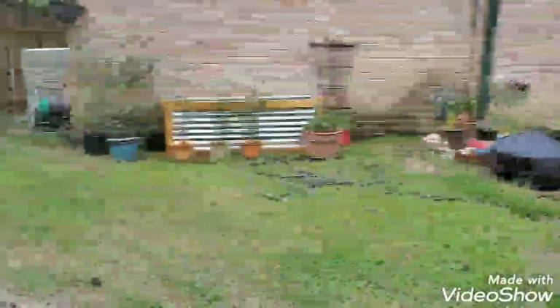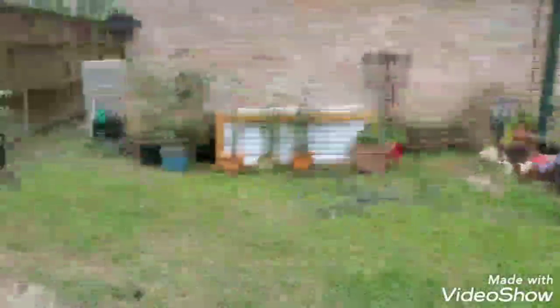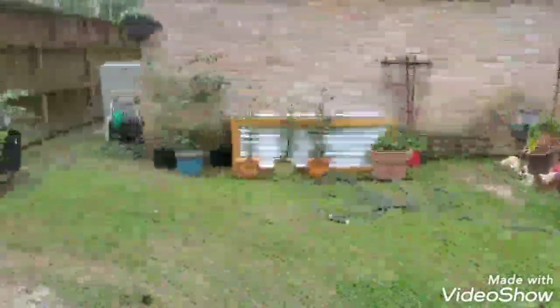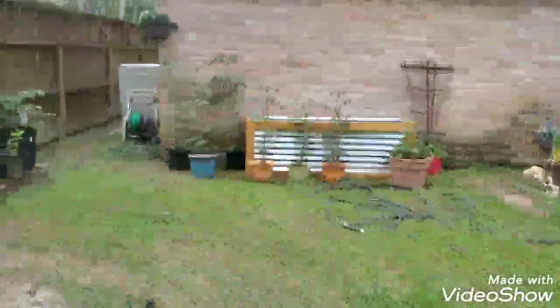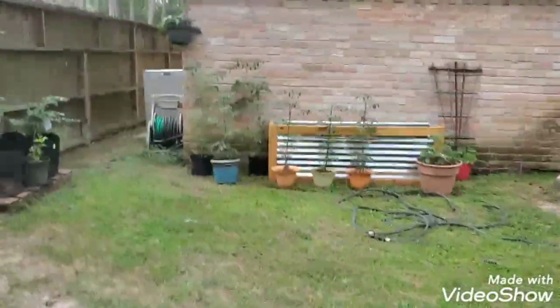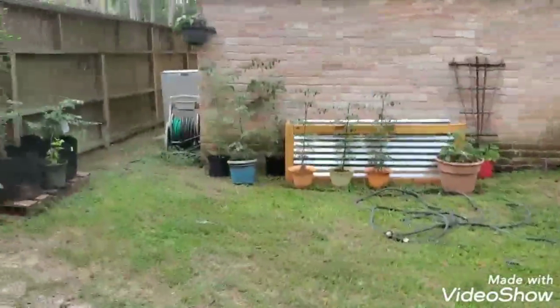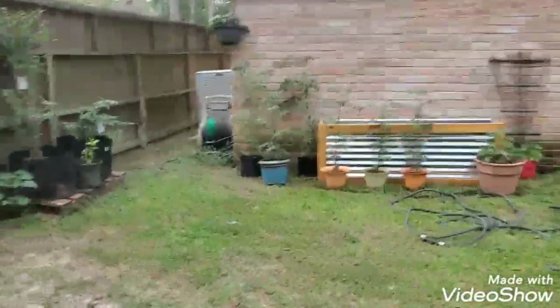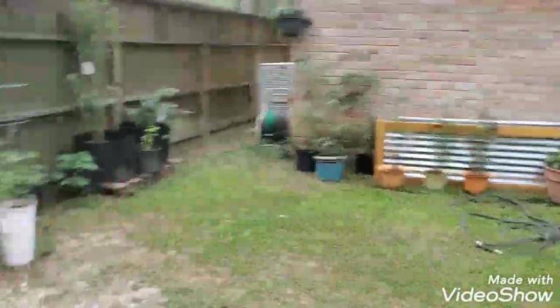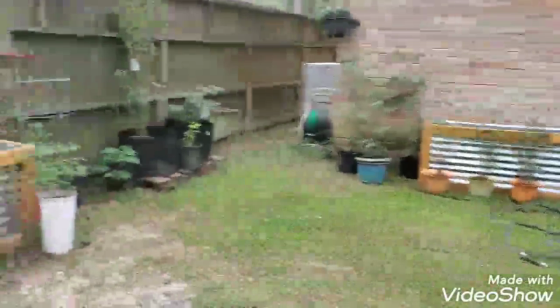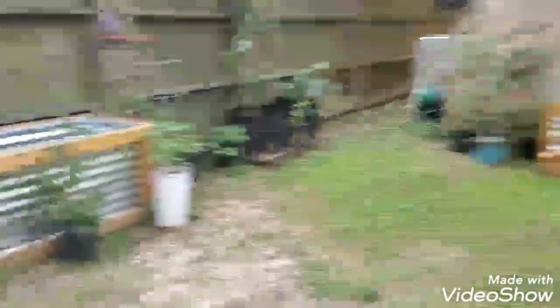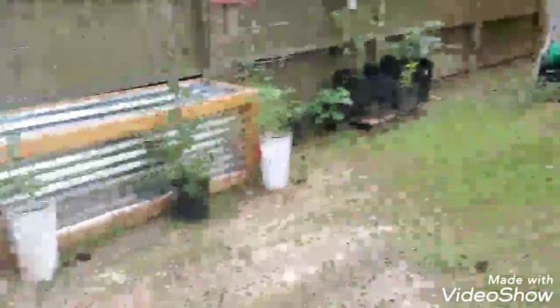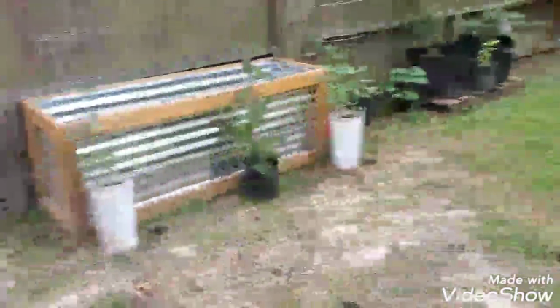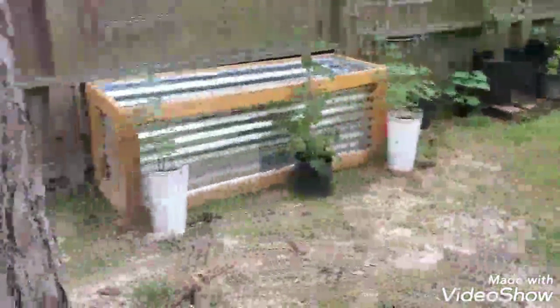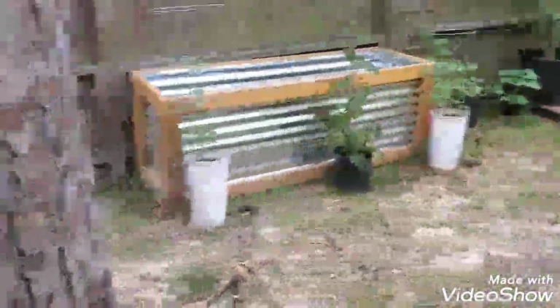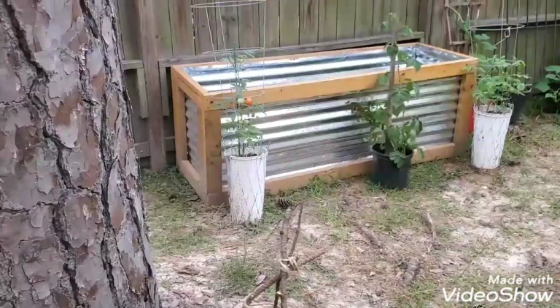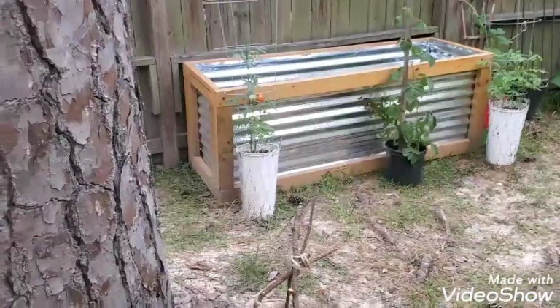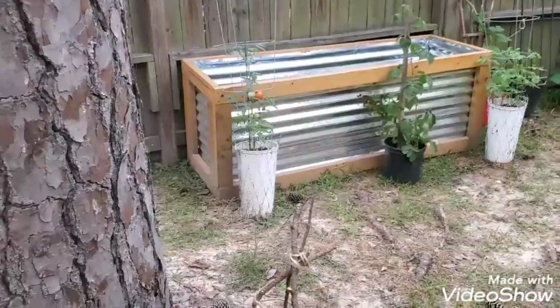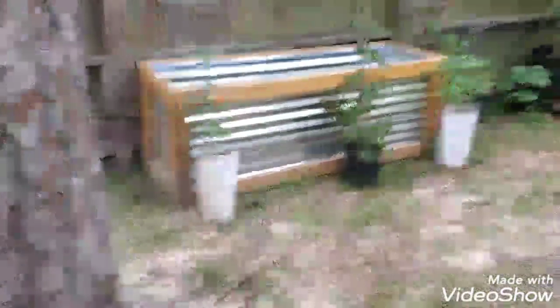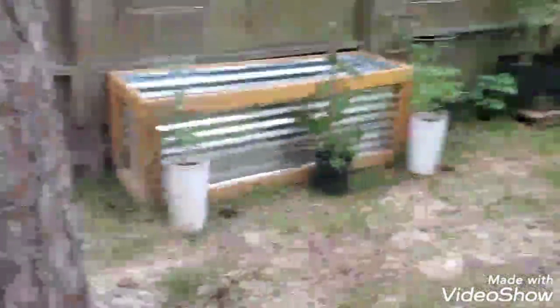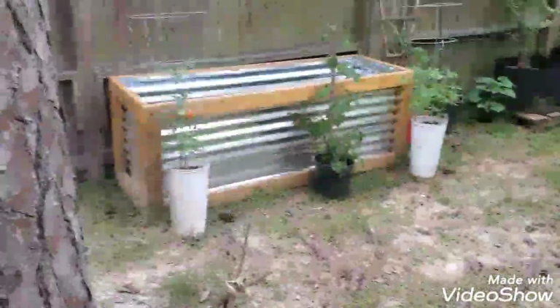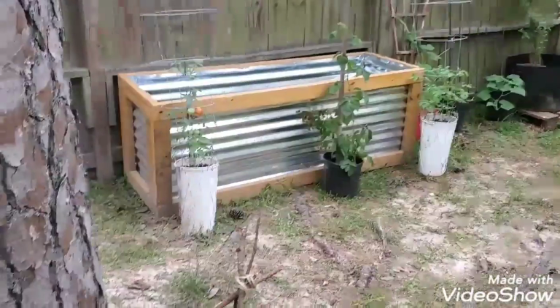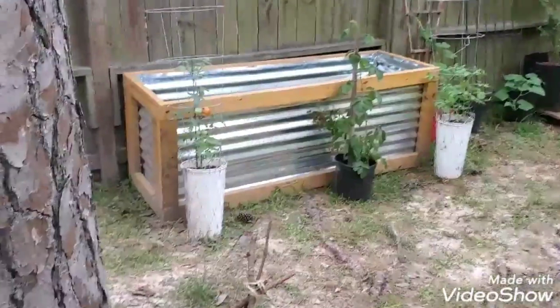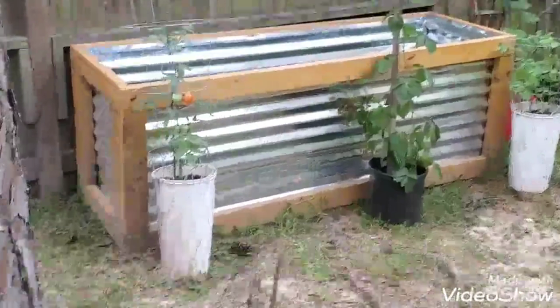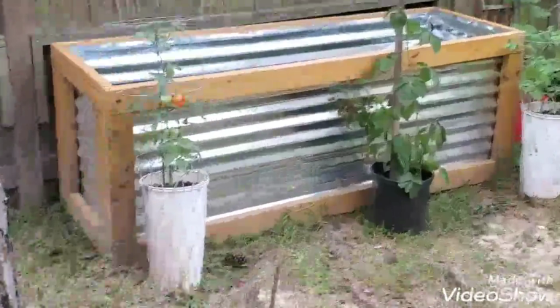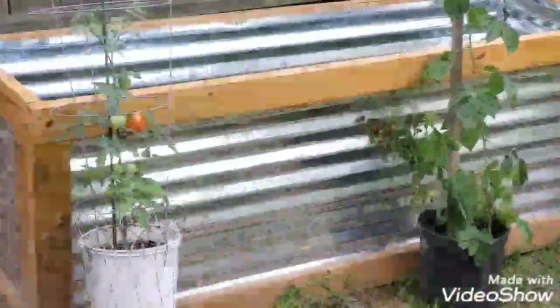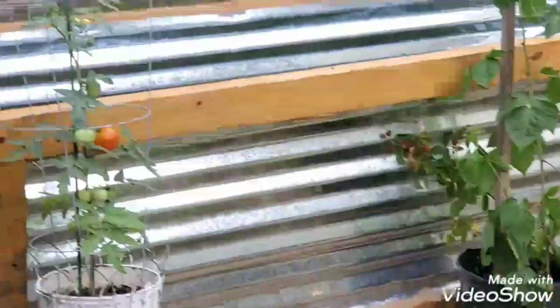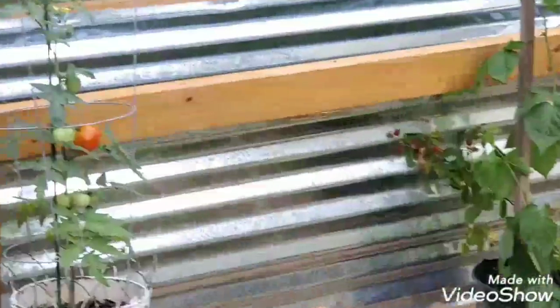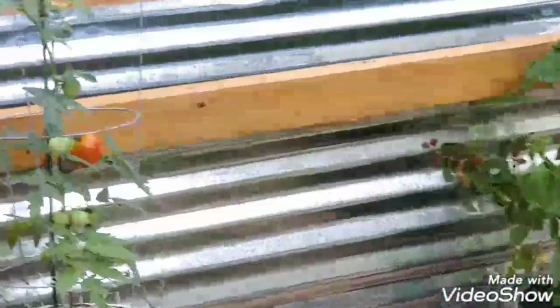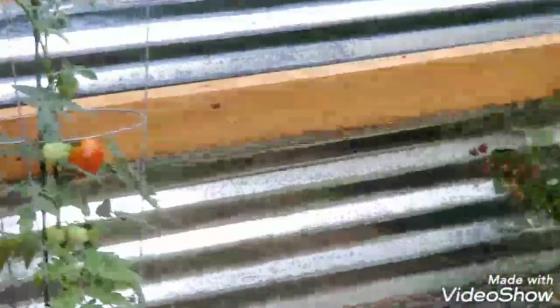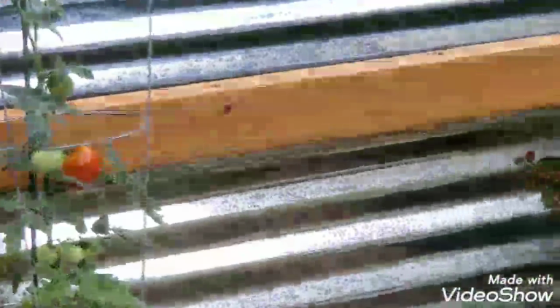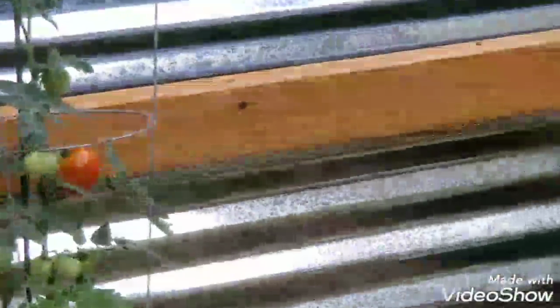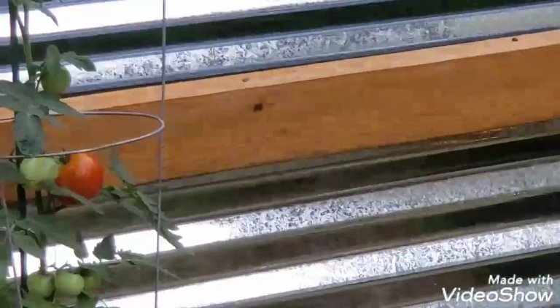New garden tour coming soon. I'll probably film it tomorrow morning. Look at that baby.